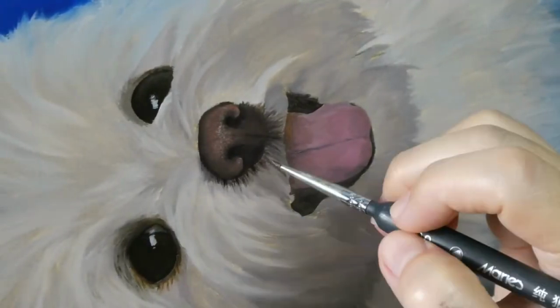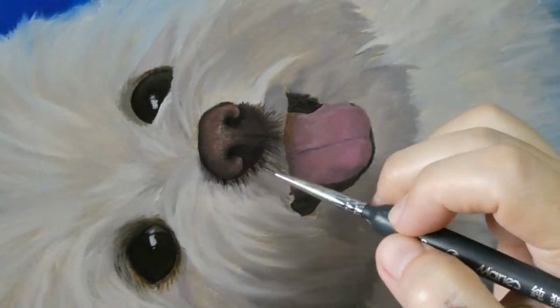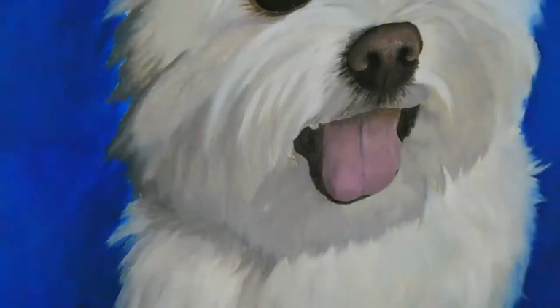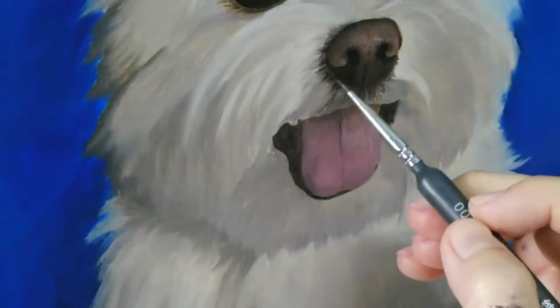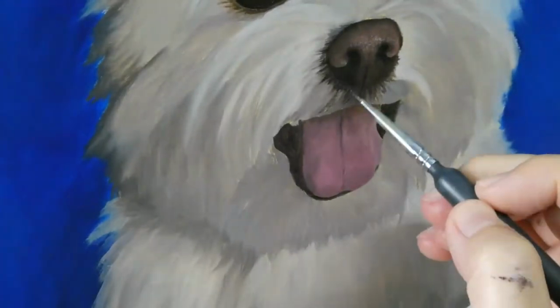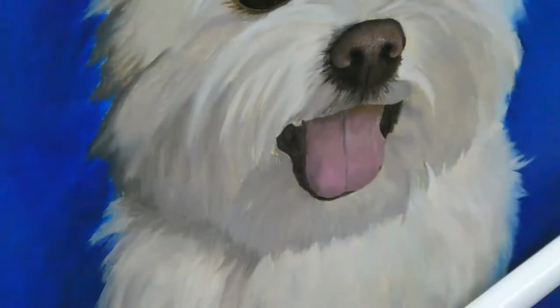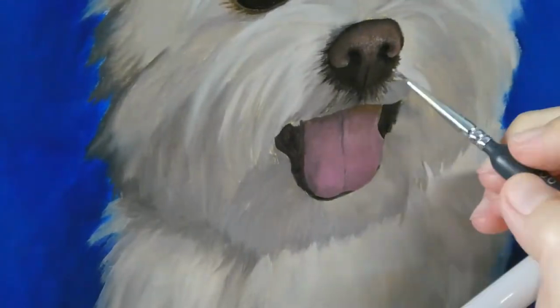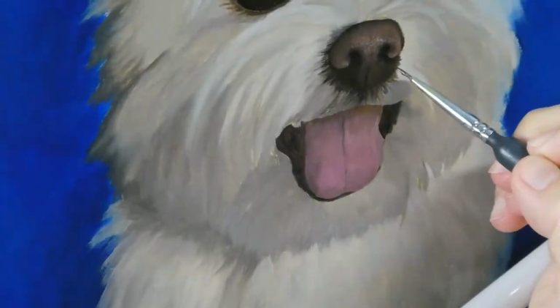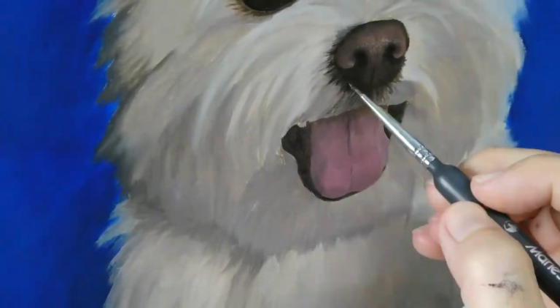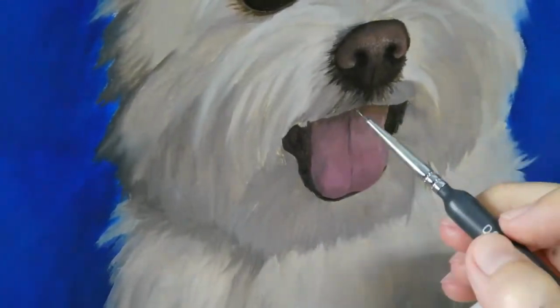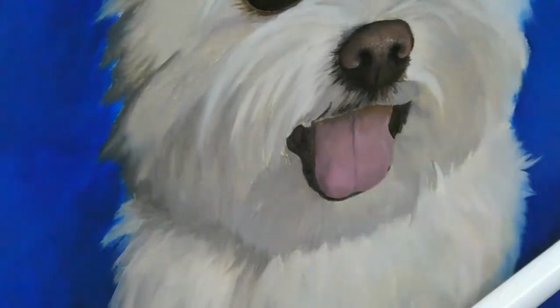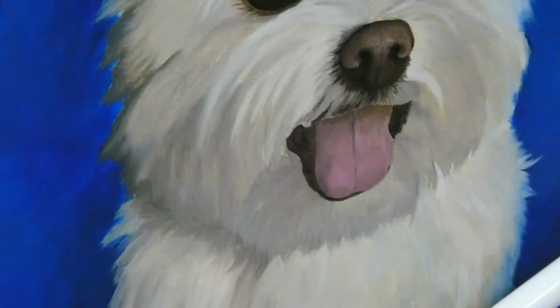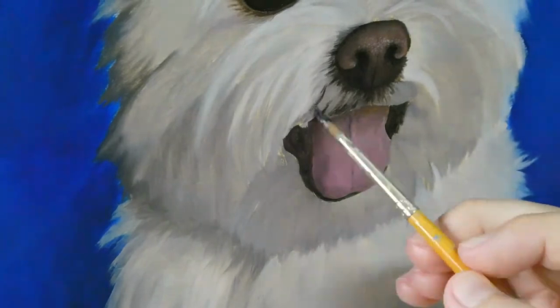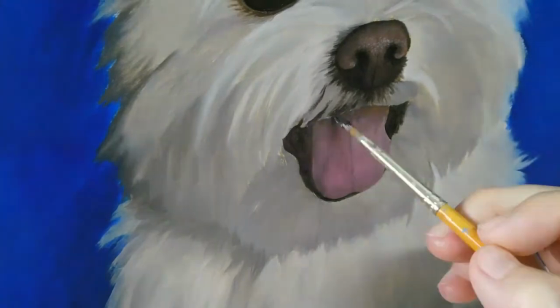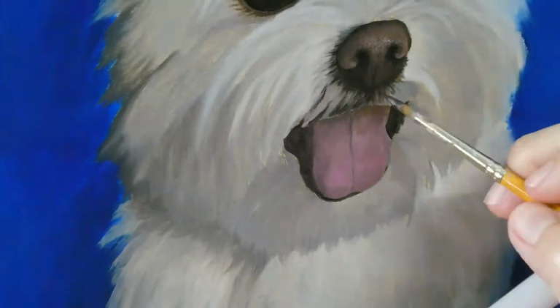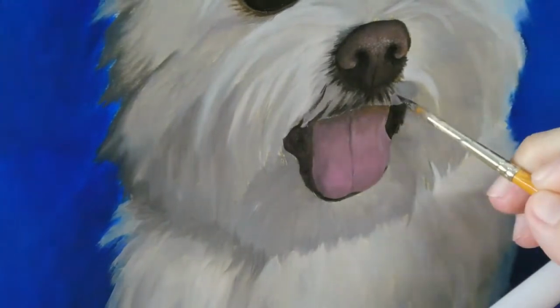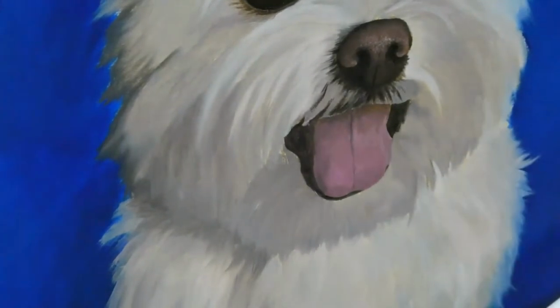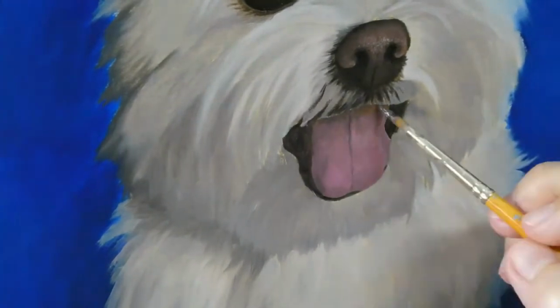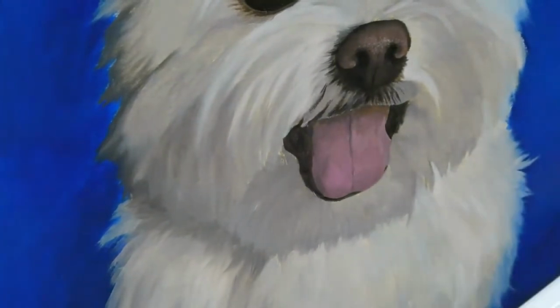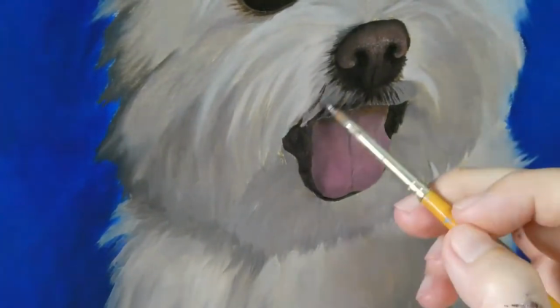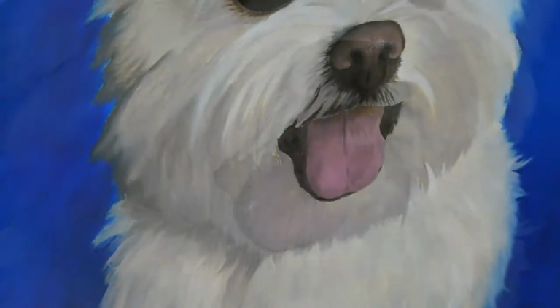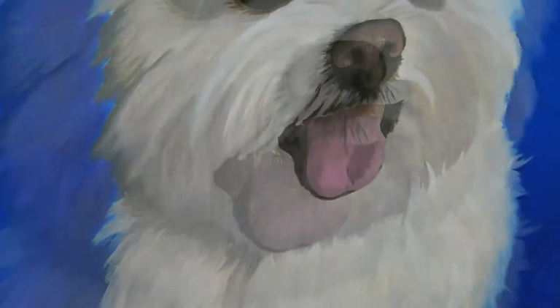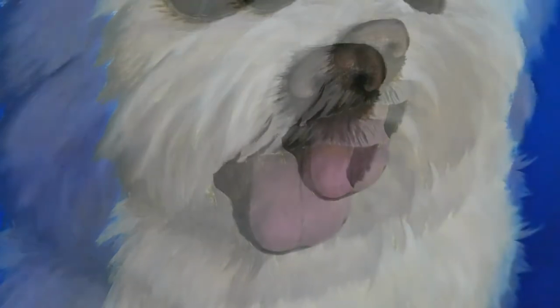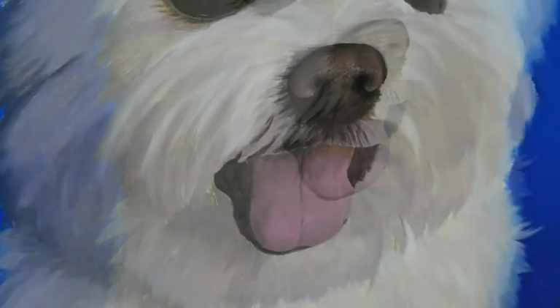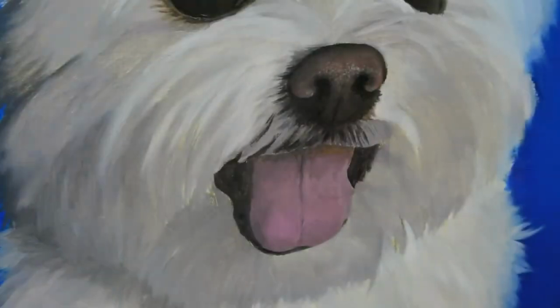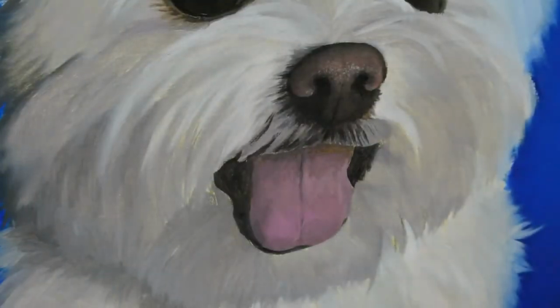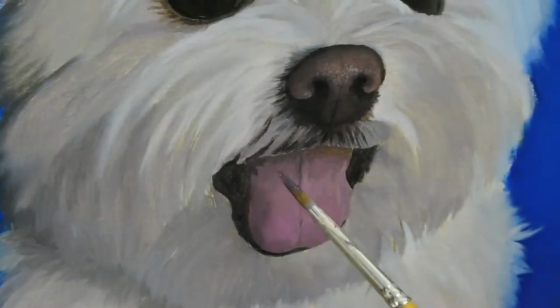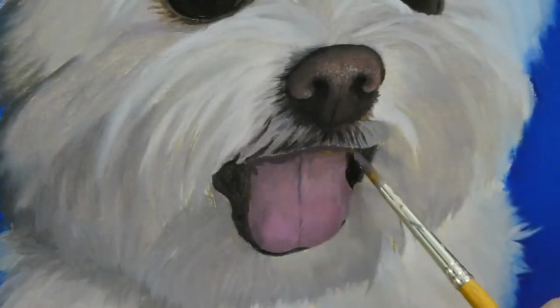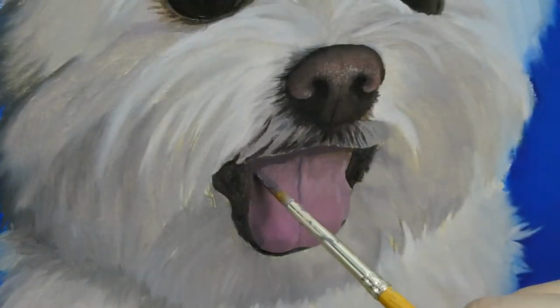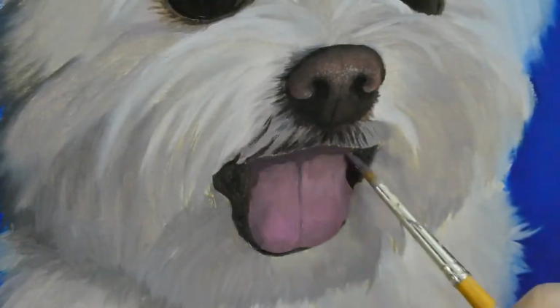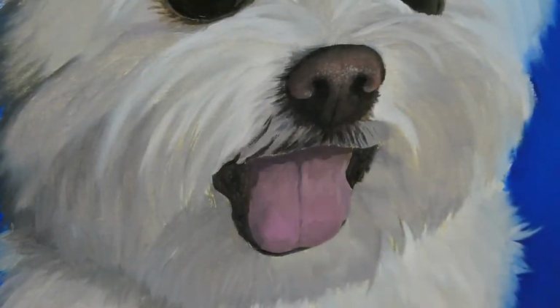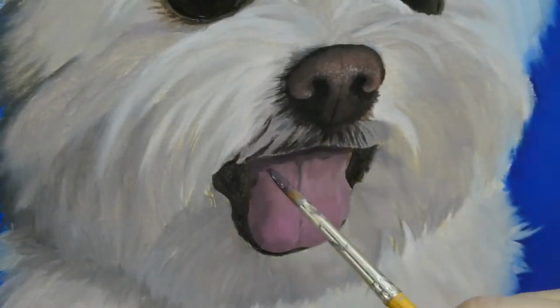Now it looks like too dark around the nose, but after I put on the white fur on top, it'll look natural.